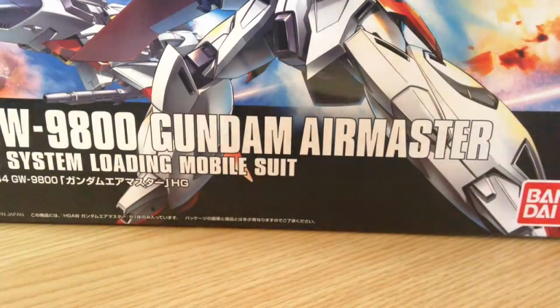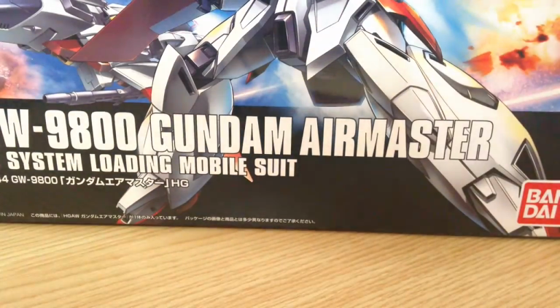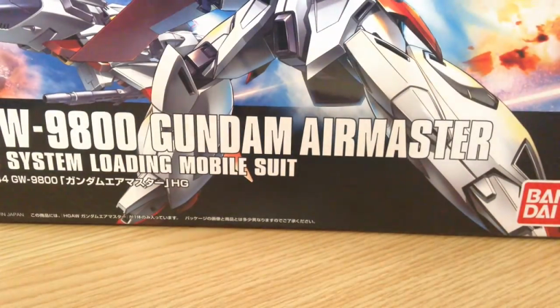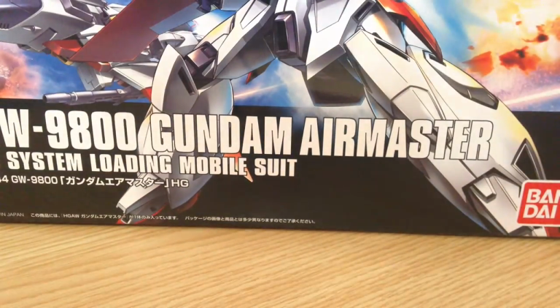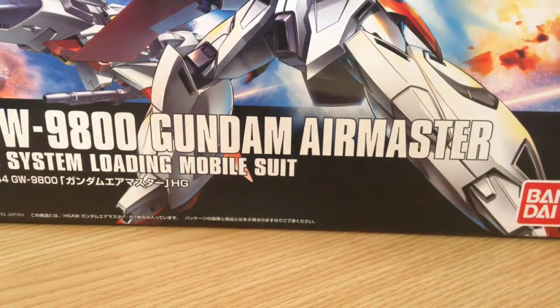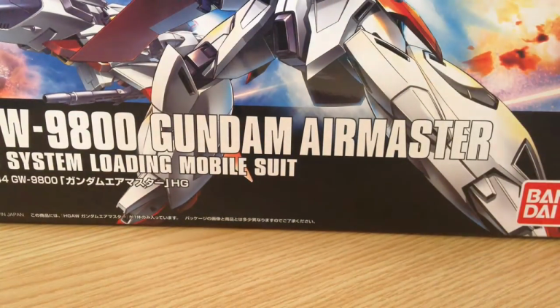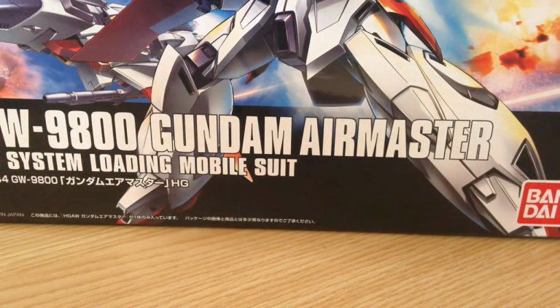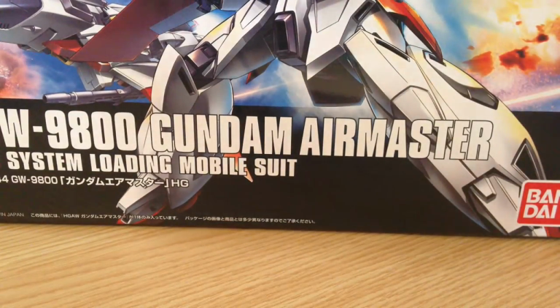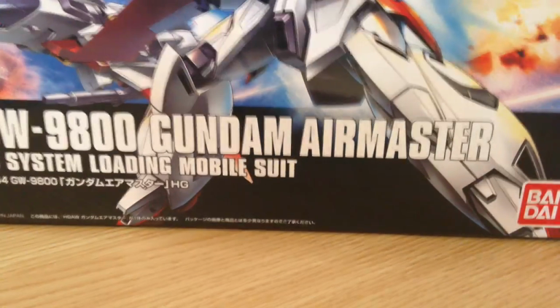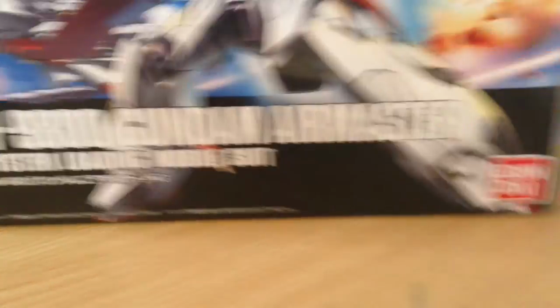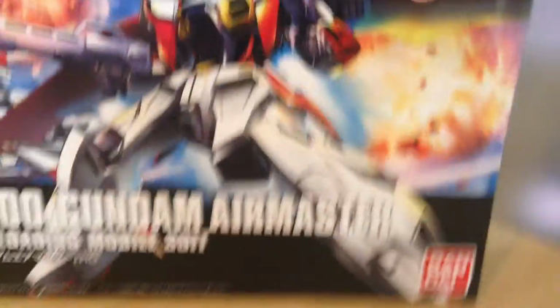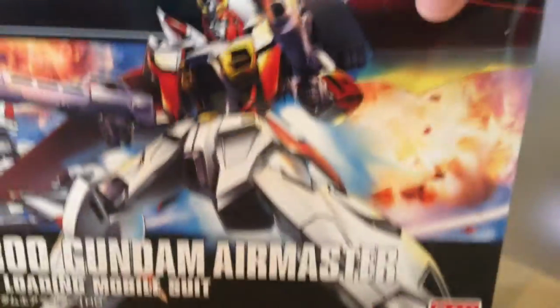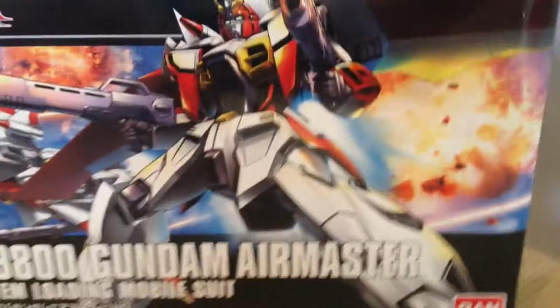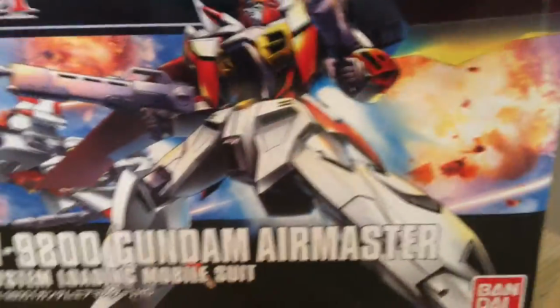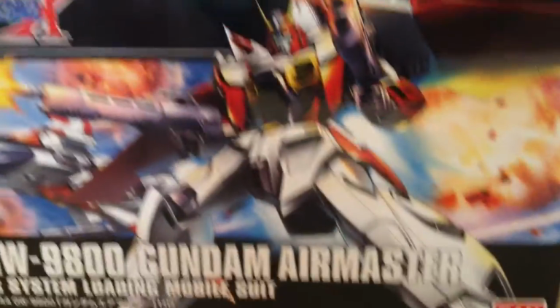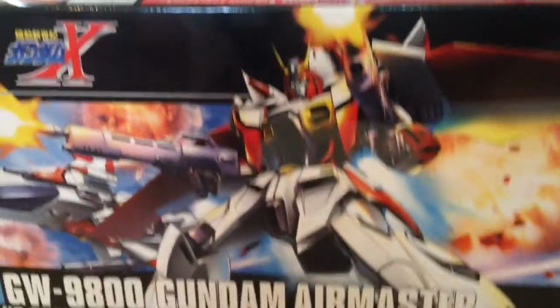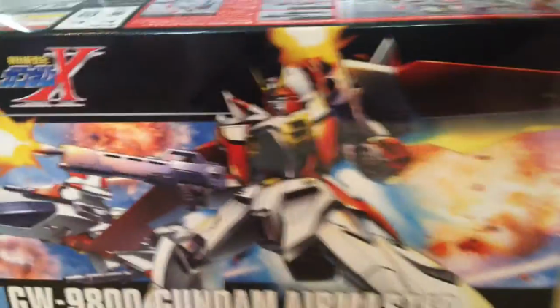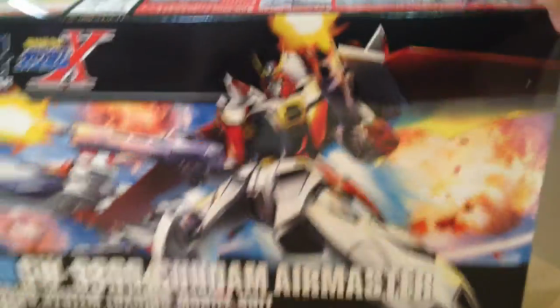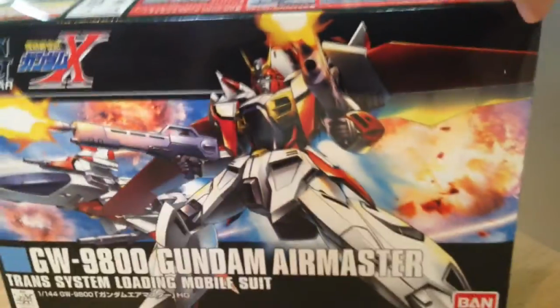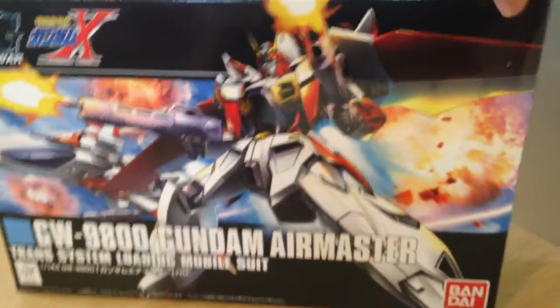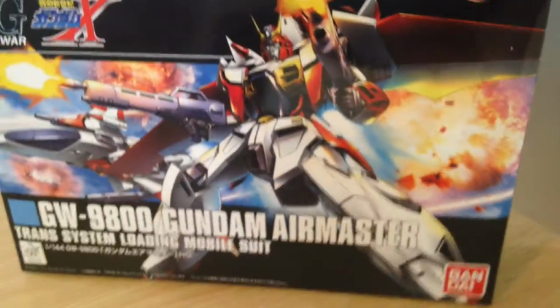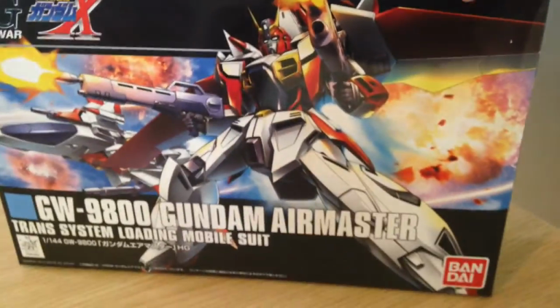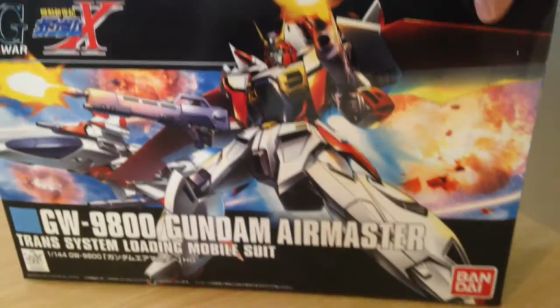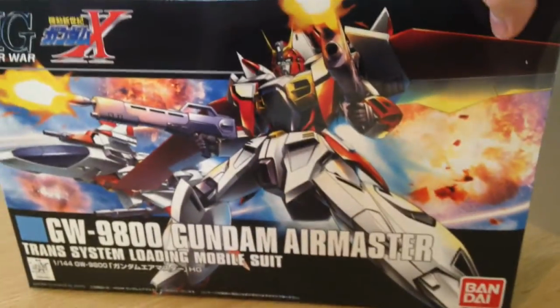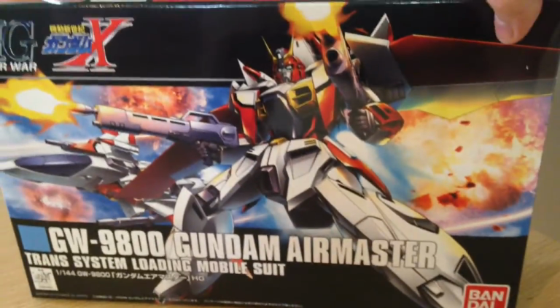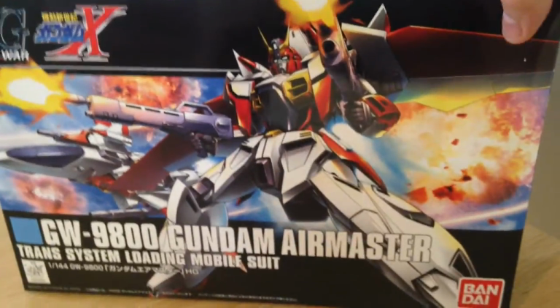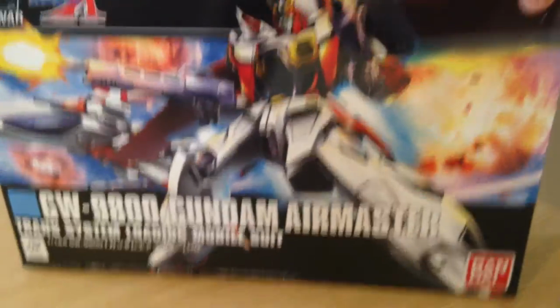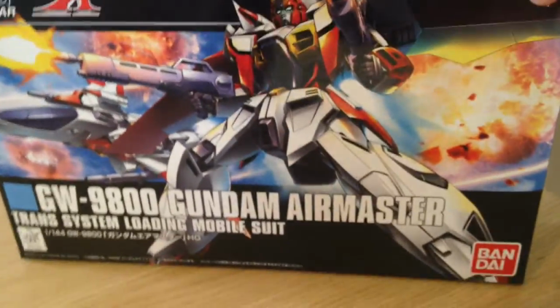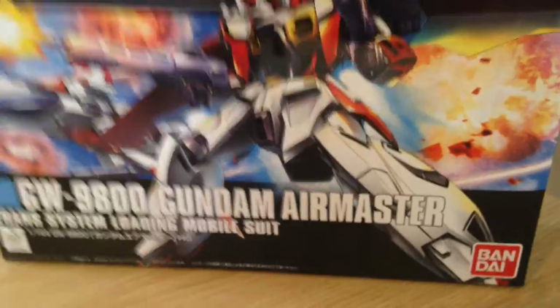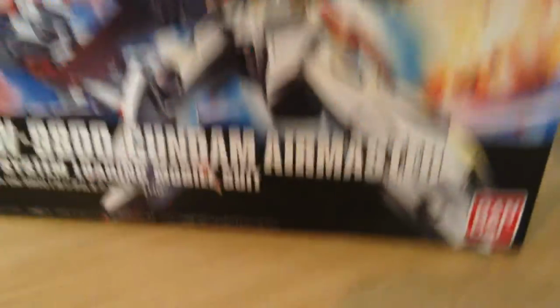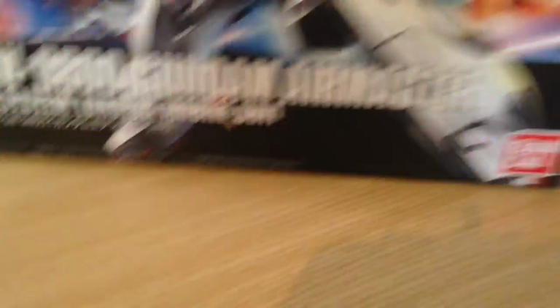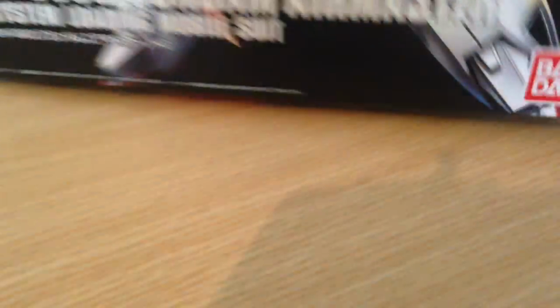So just to give you a little shot of the box art — here we go, there's the front.